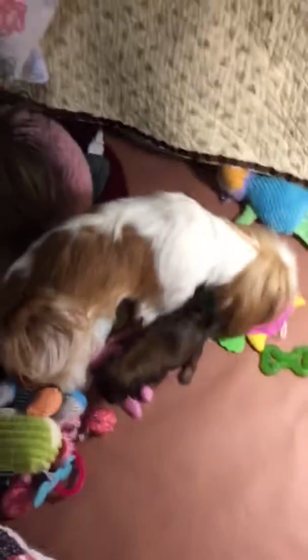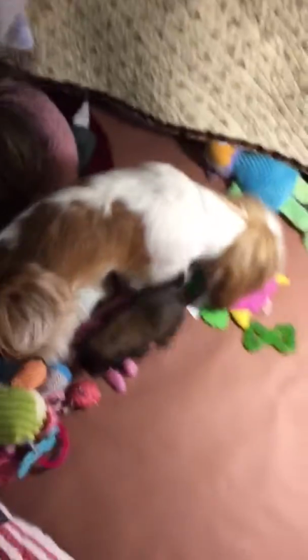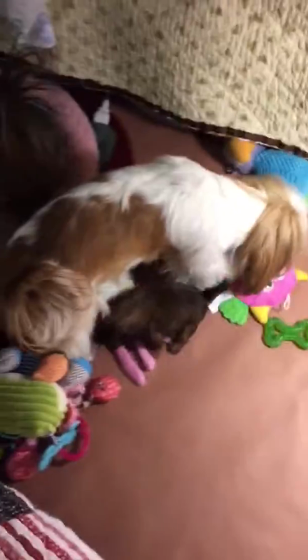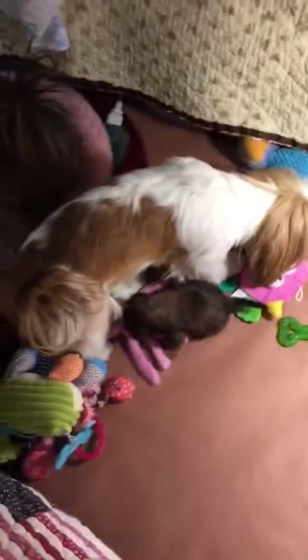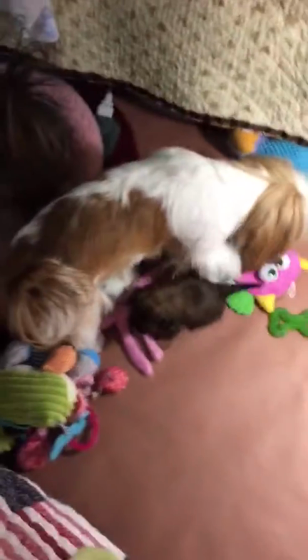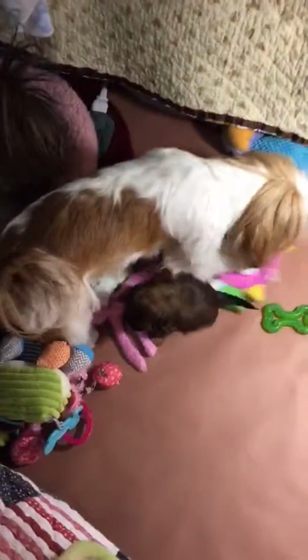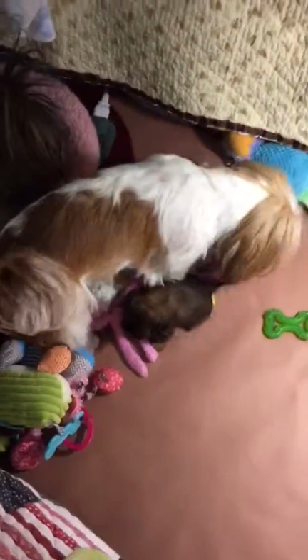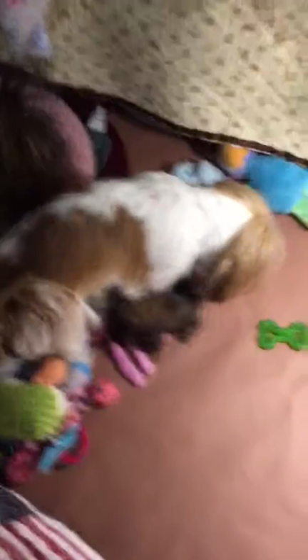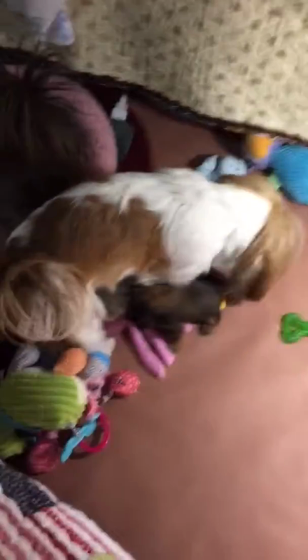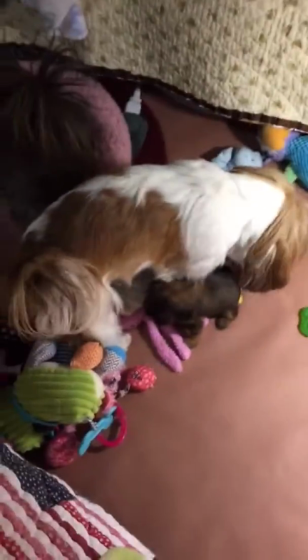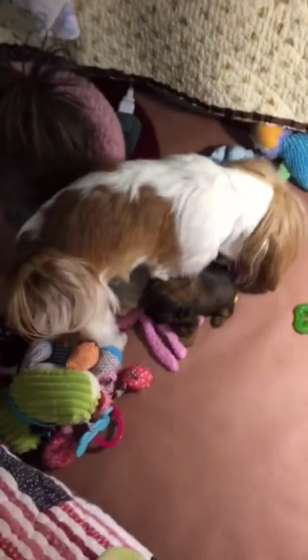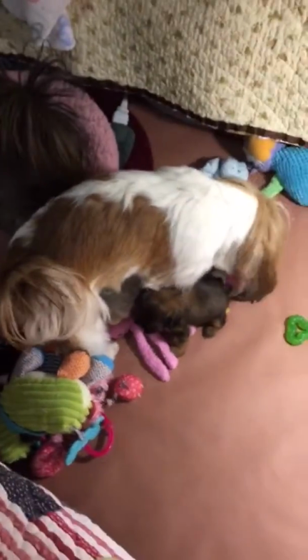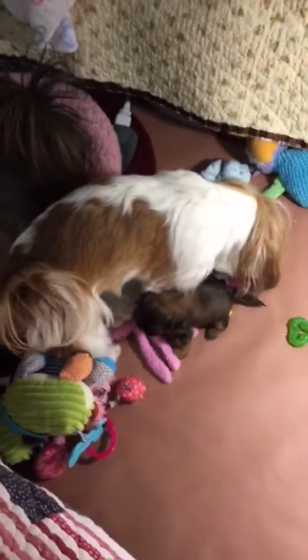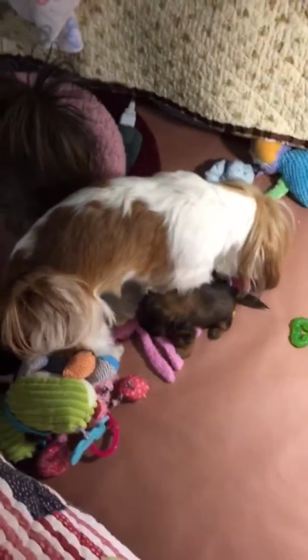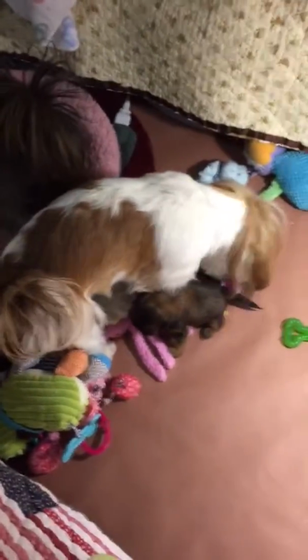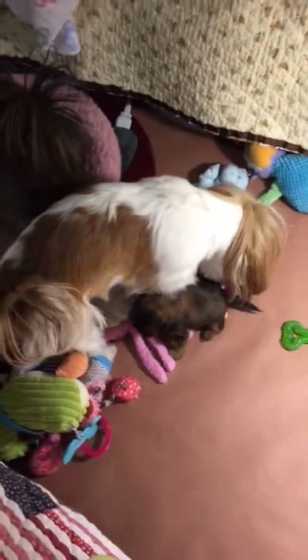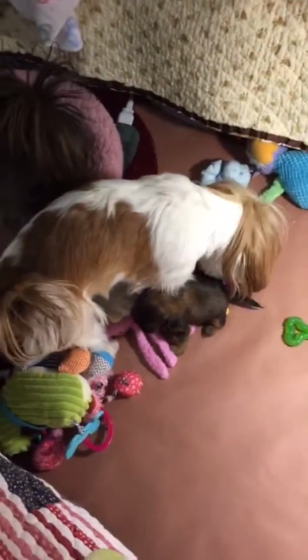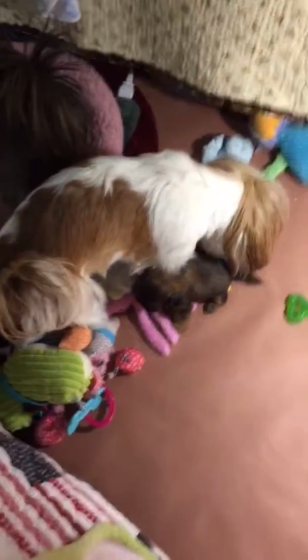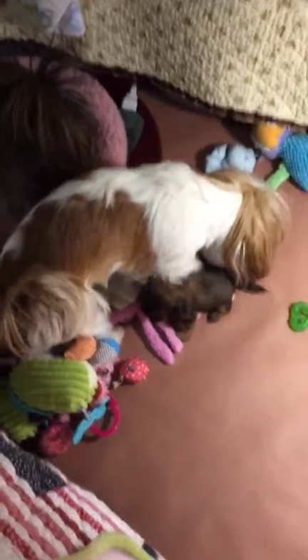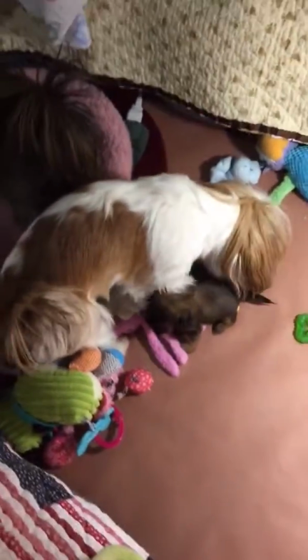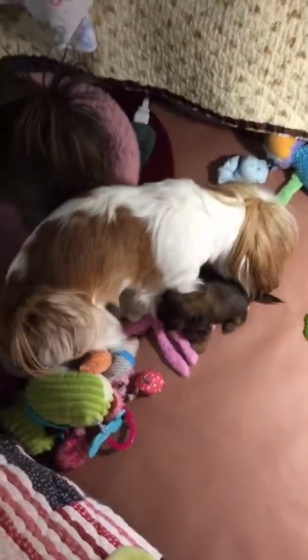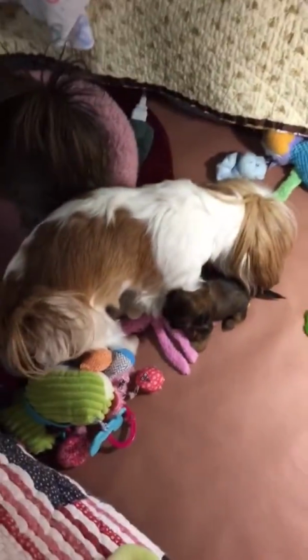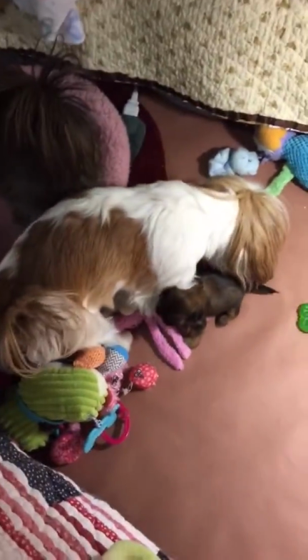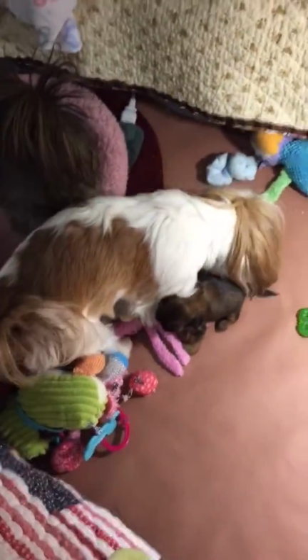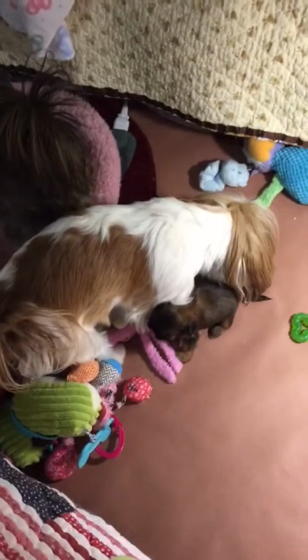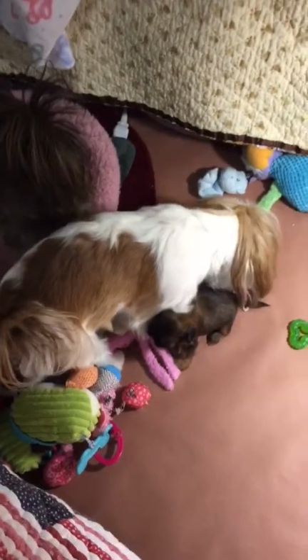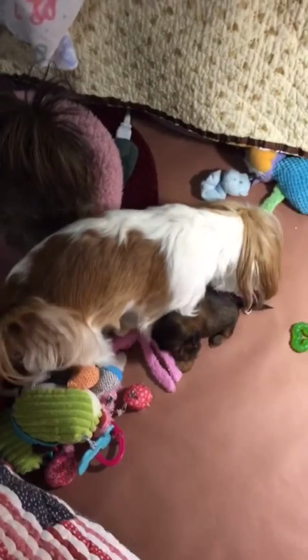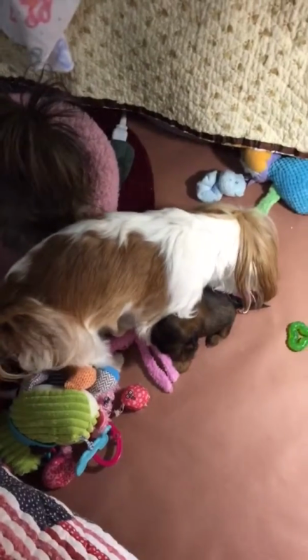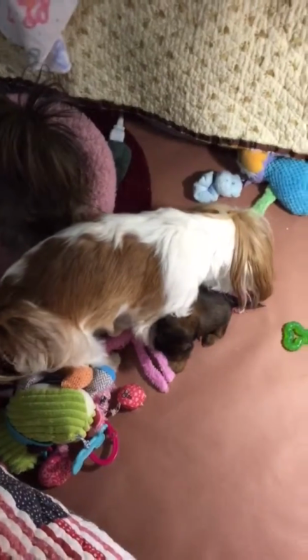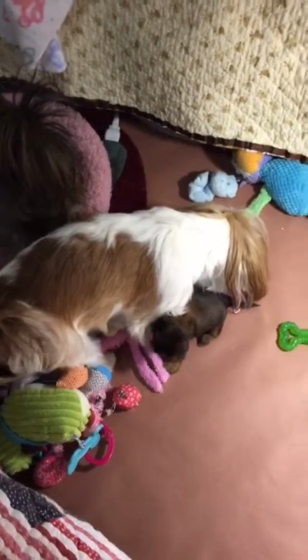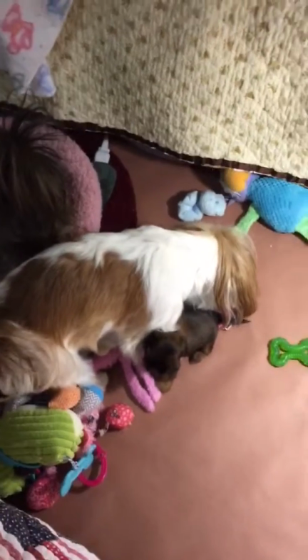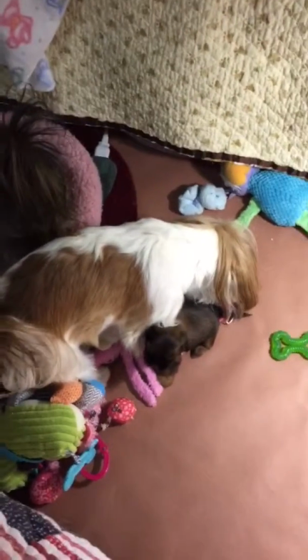All right, so there's puppy cam for tonight.